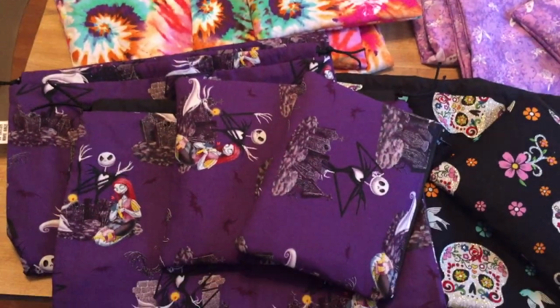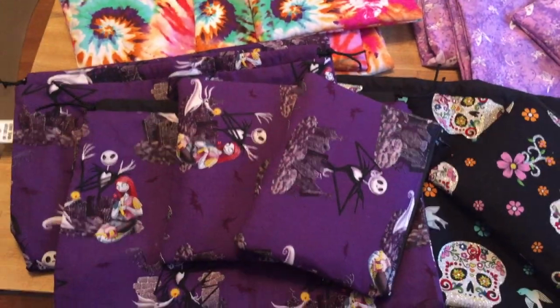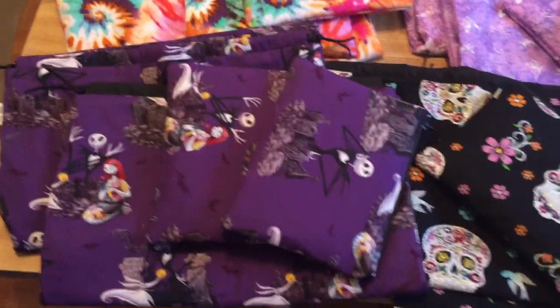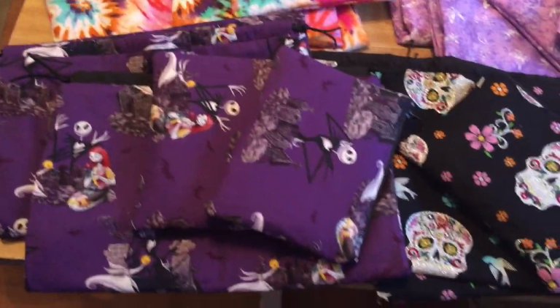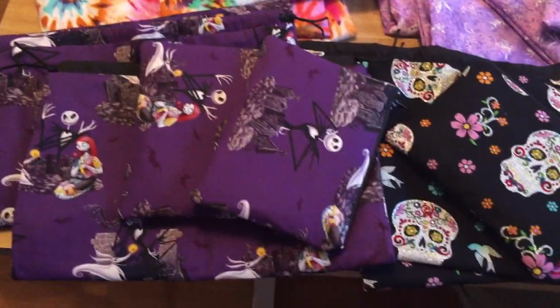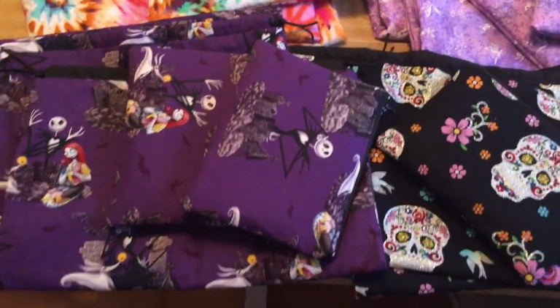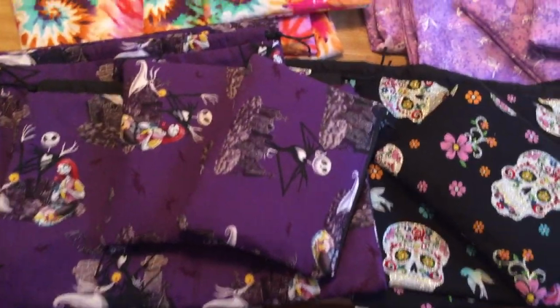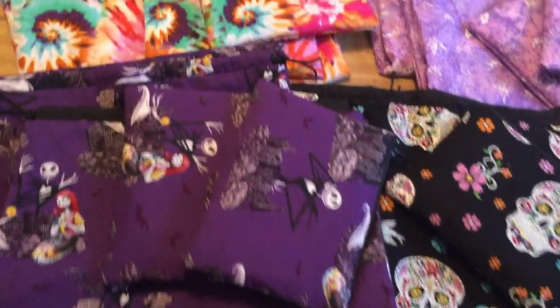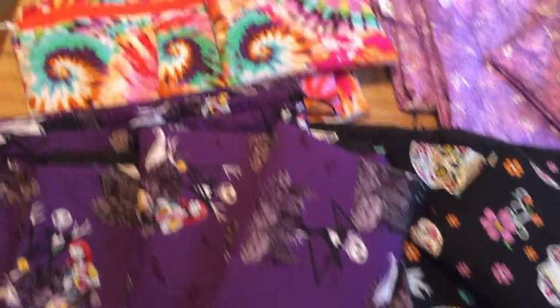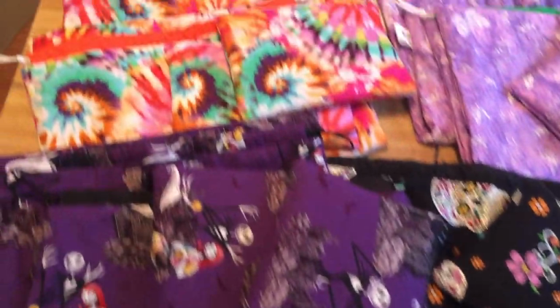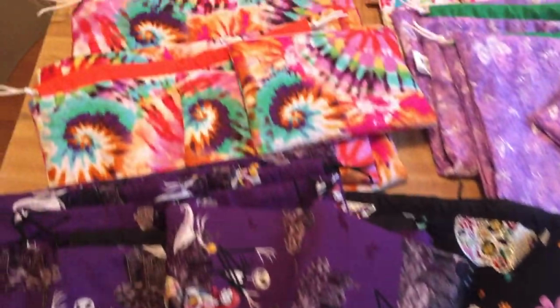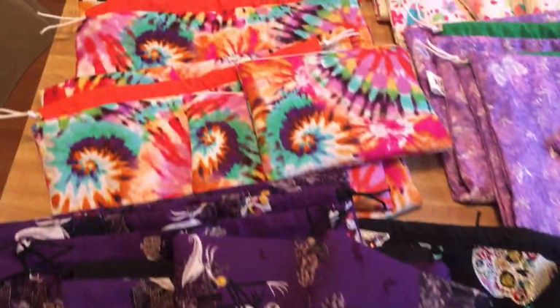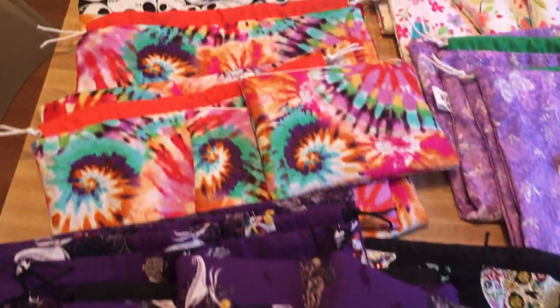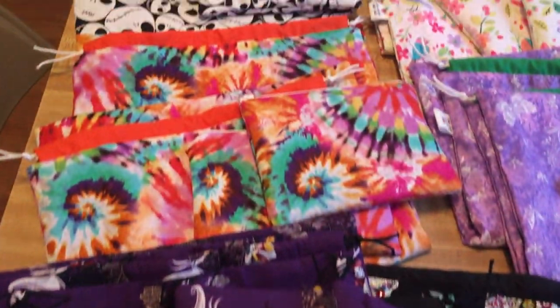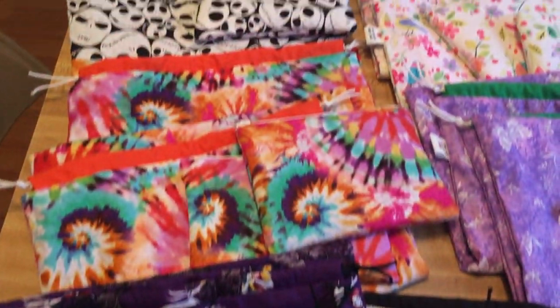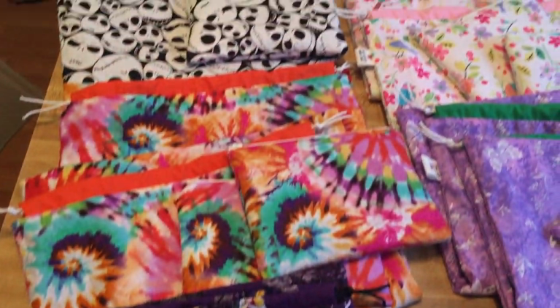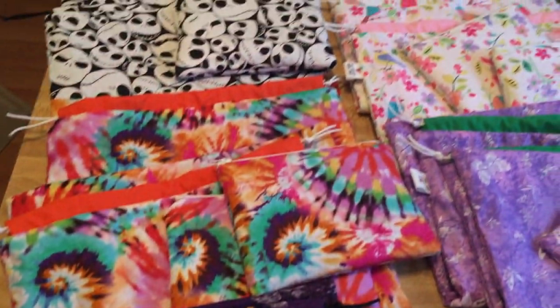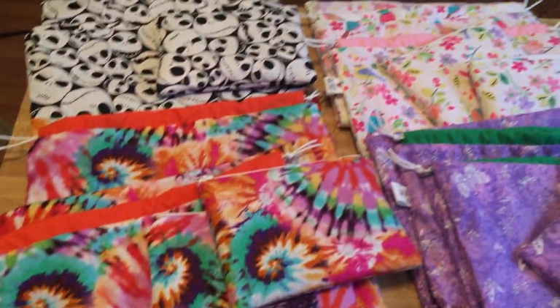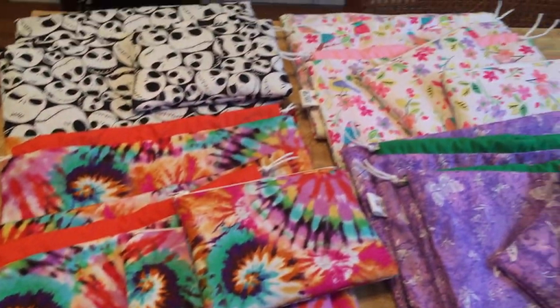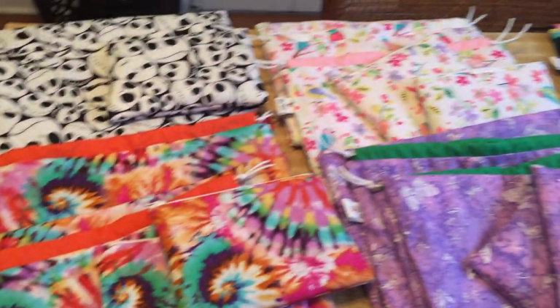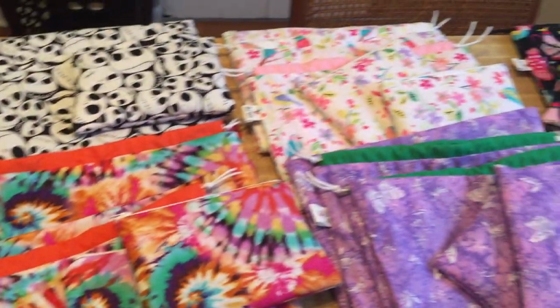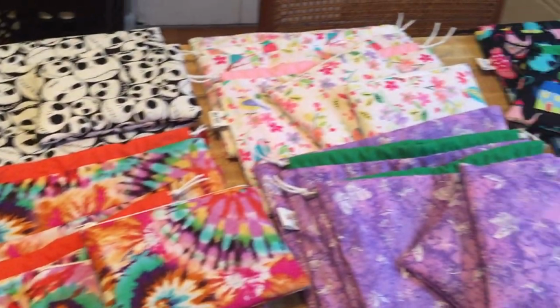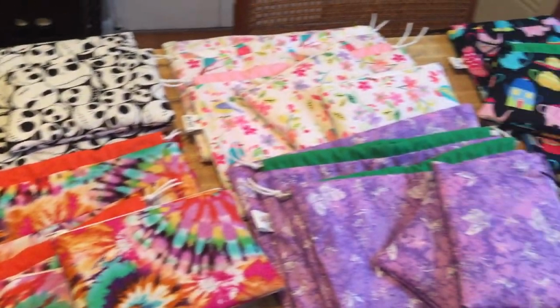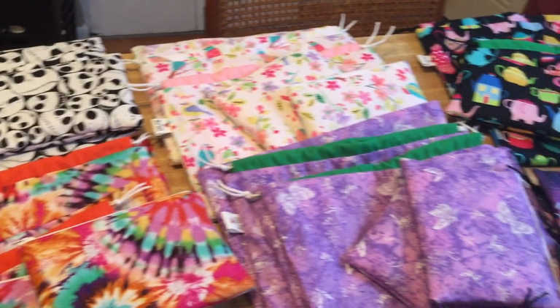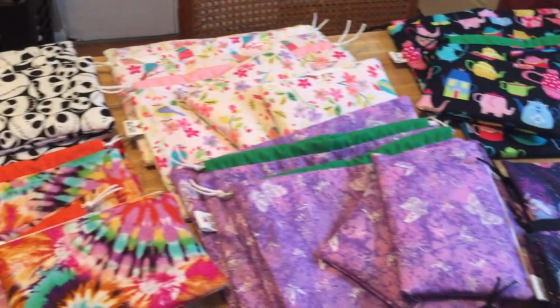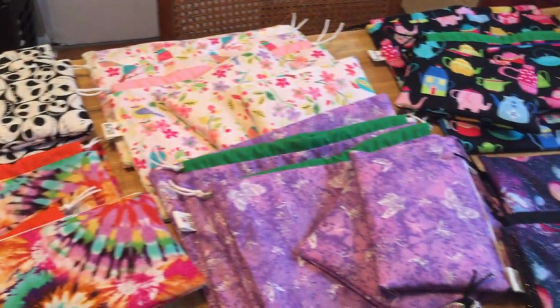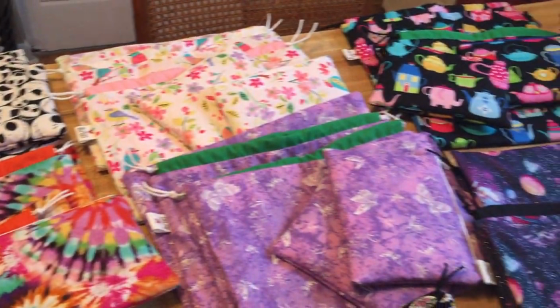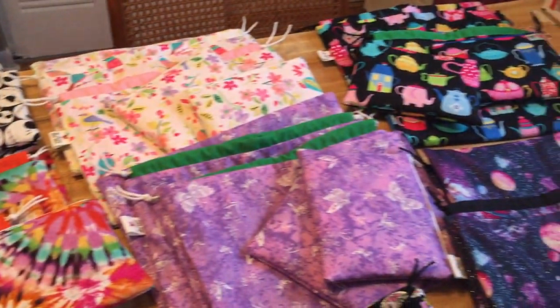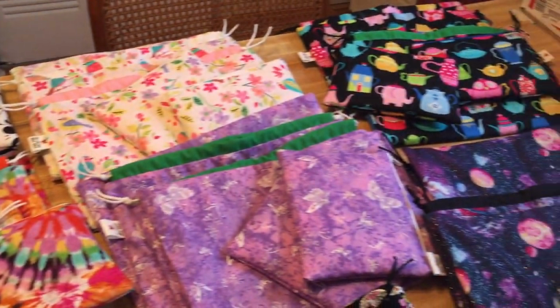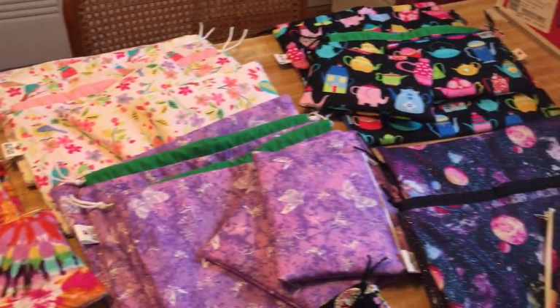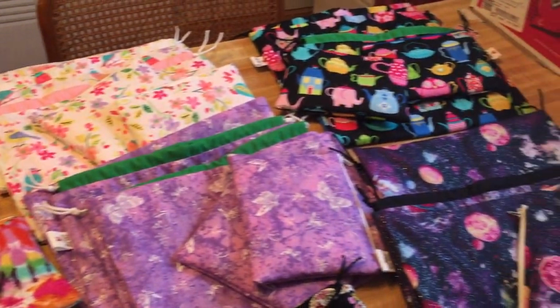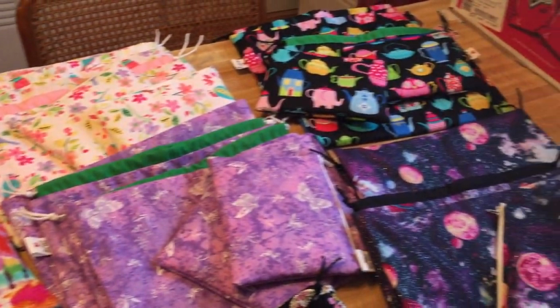Hey guys, I just want to hop on real fast to let you know that all these bags are now in the shop.